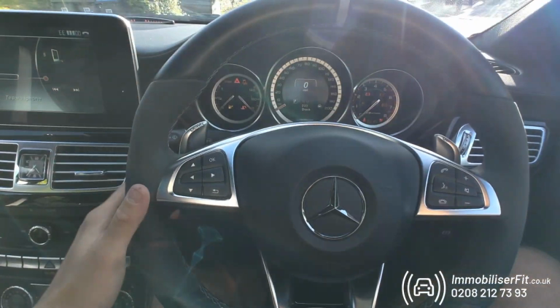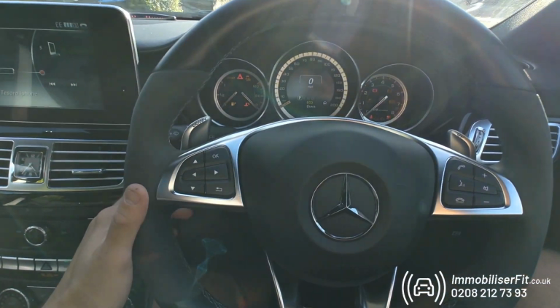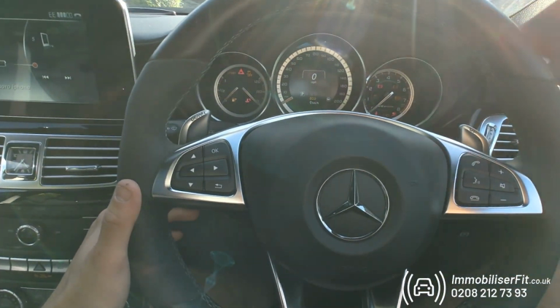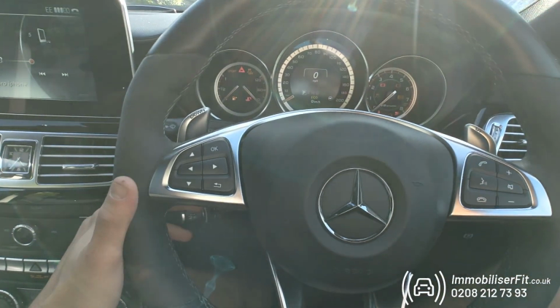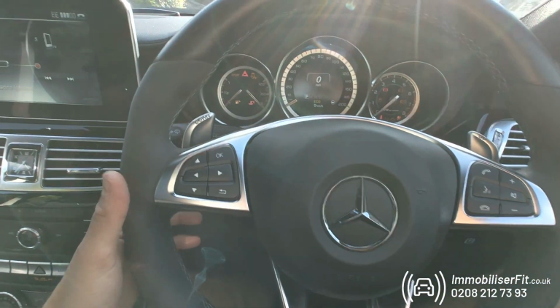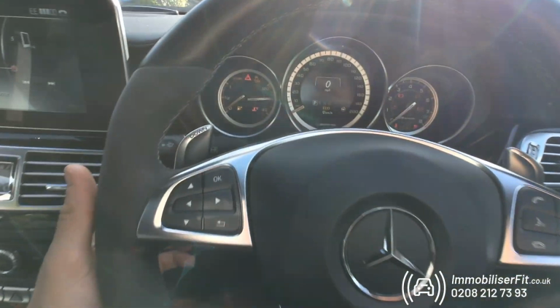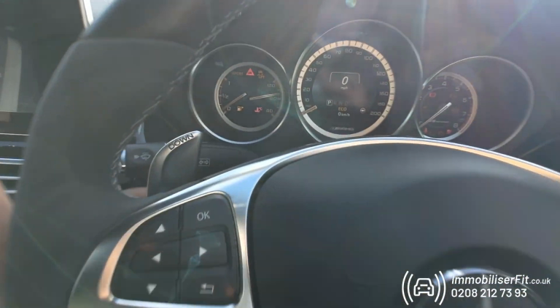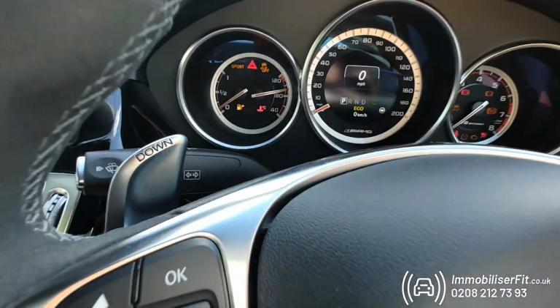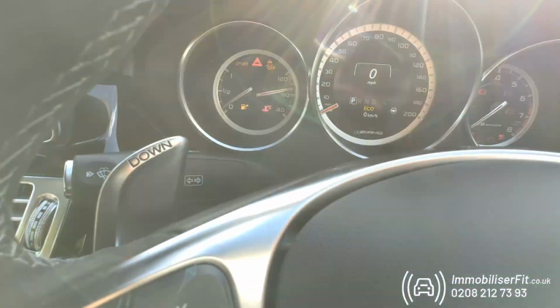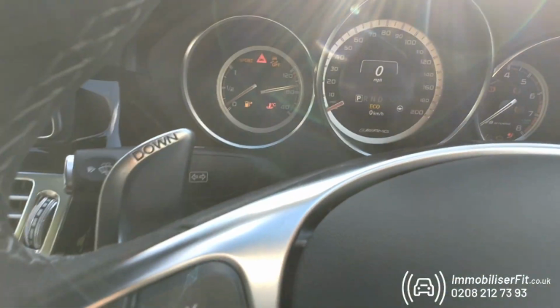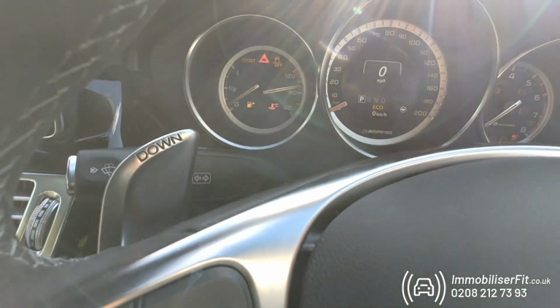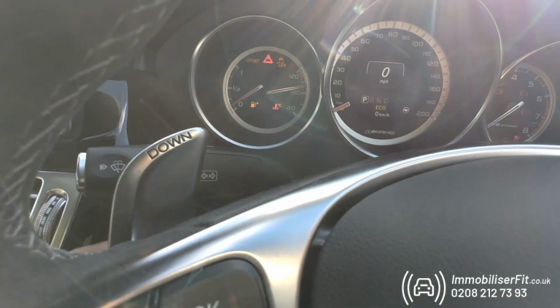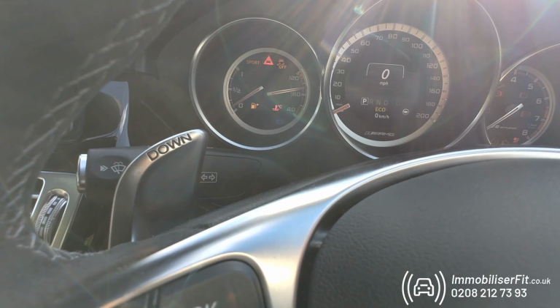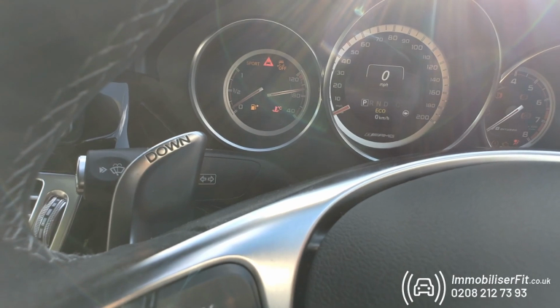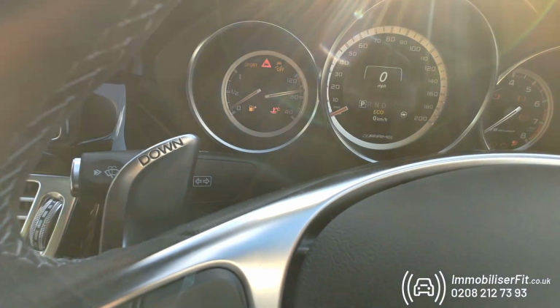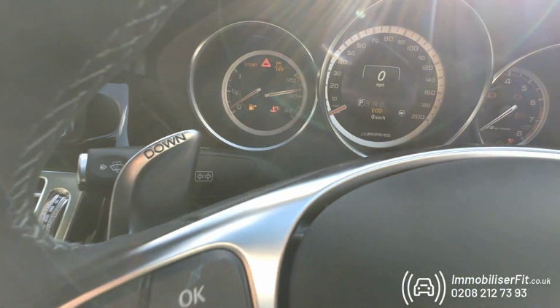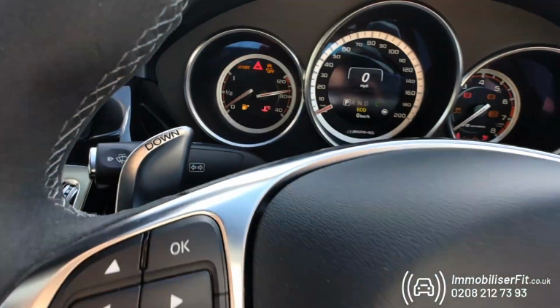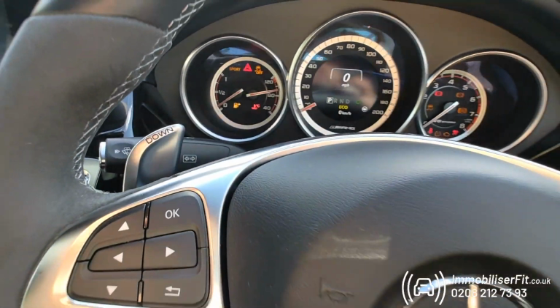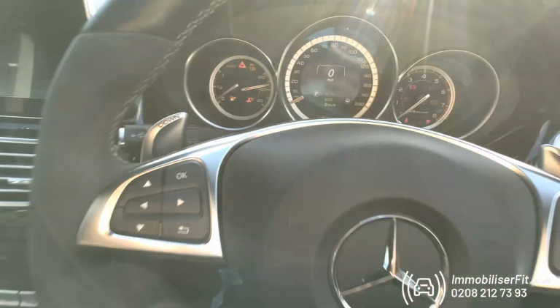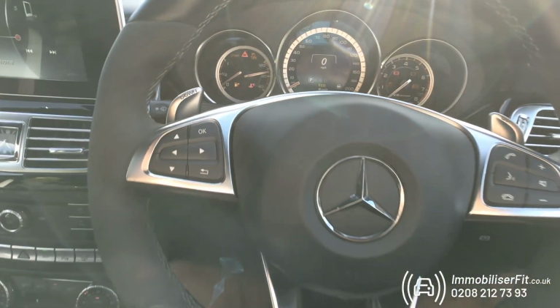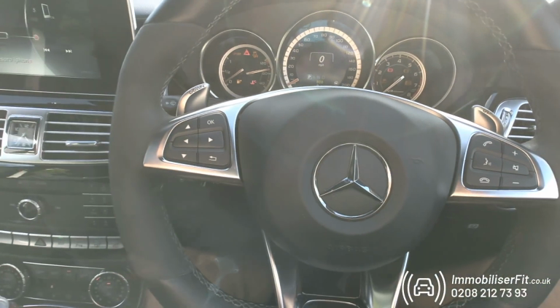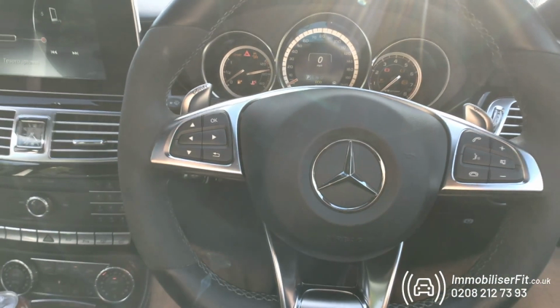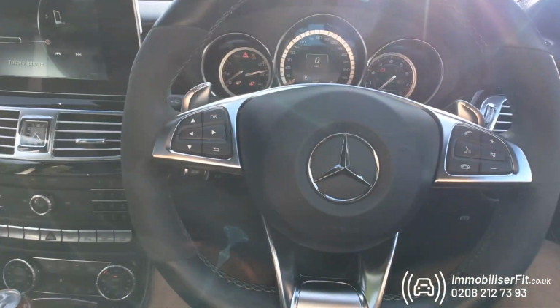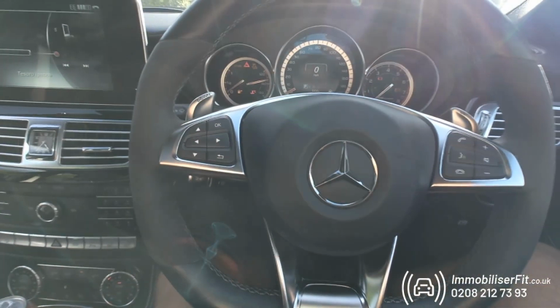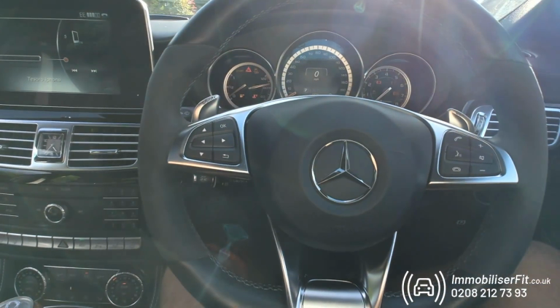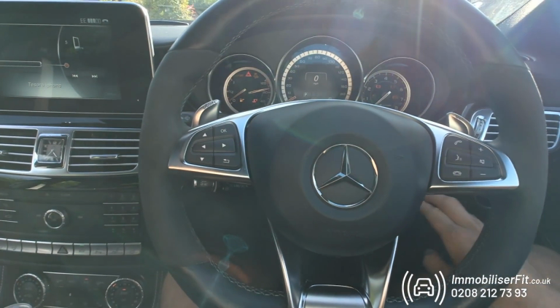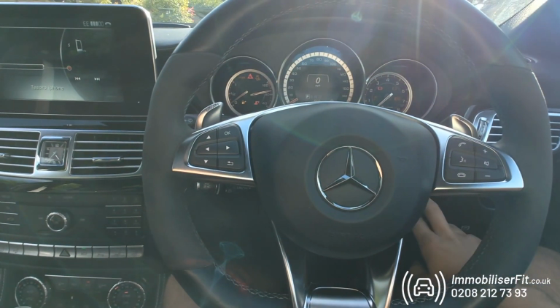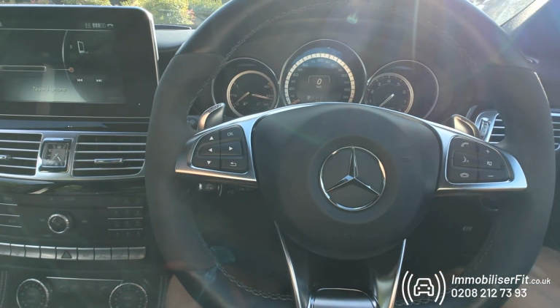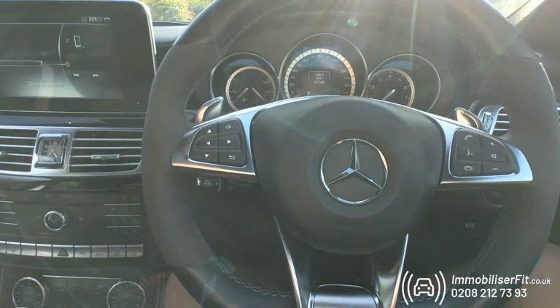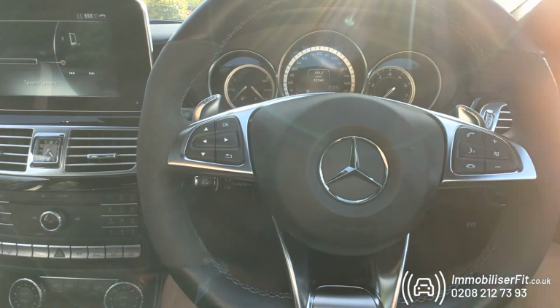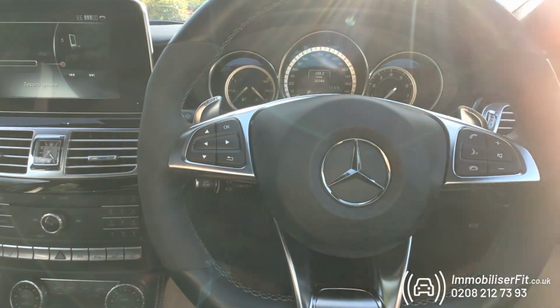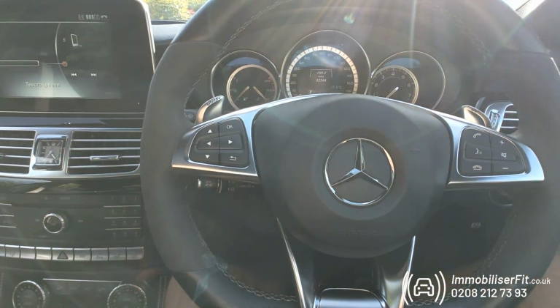Double press to check the new code — one, two, three, four — we get a flash and we can start the vehicle.